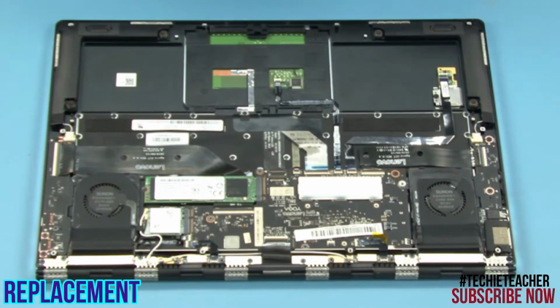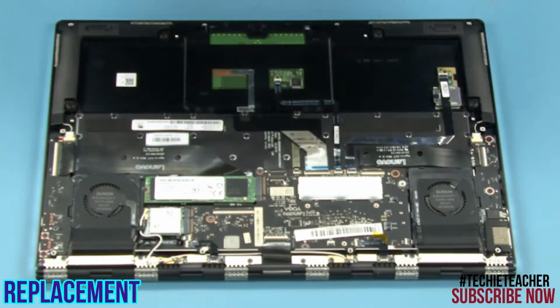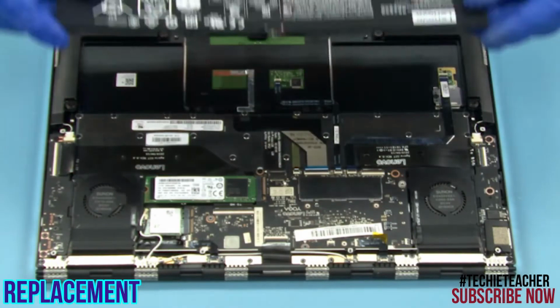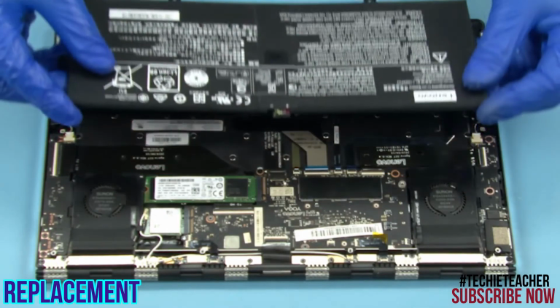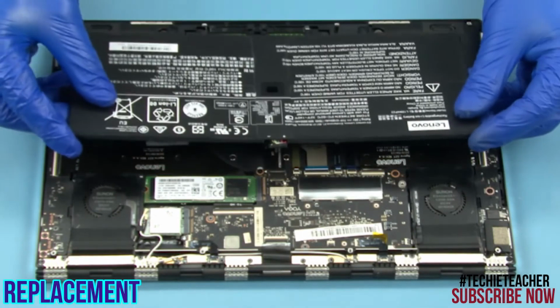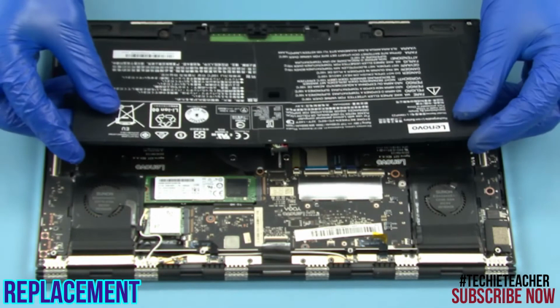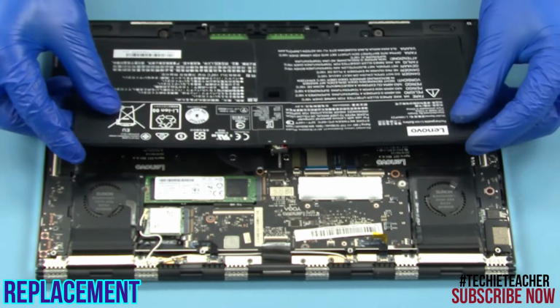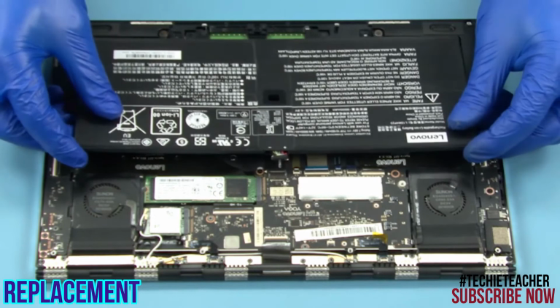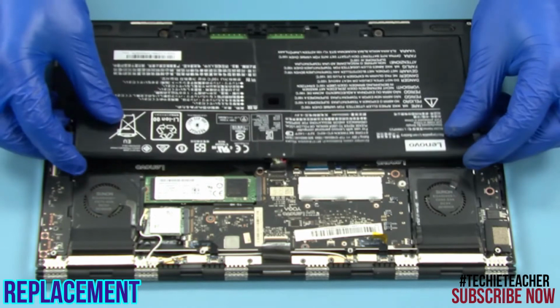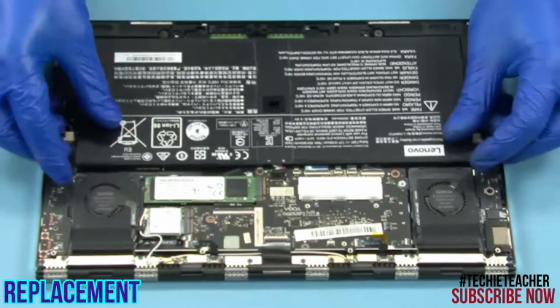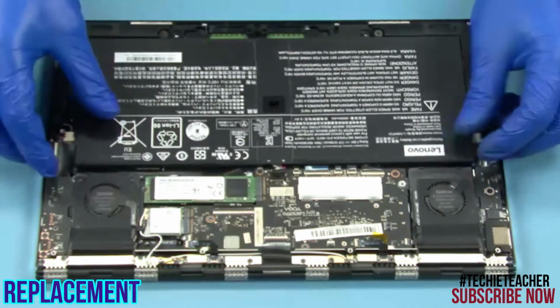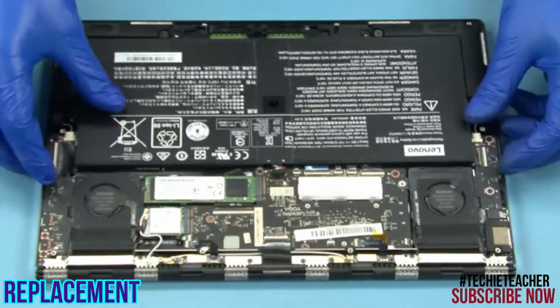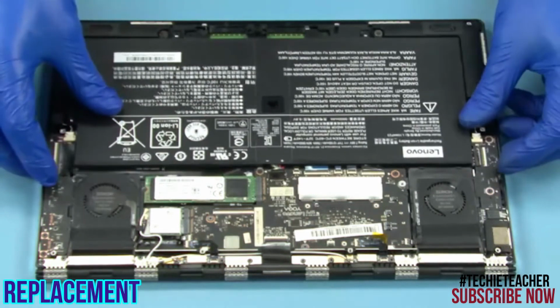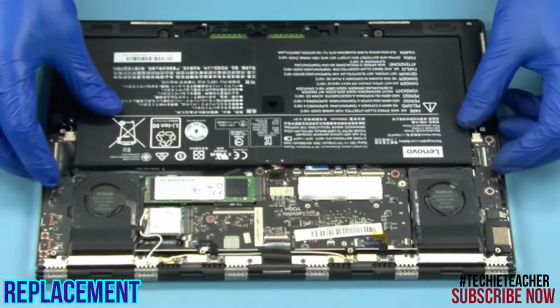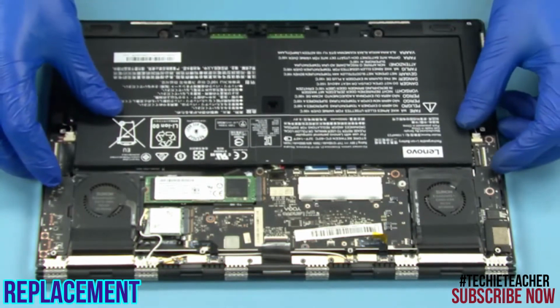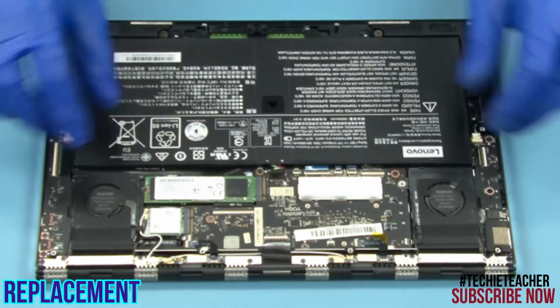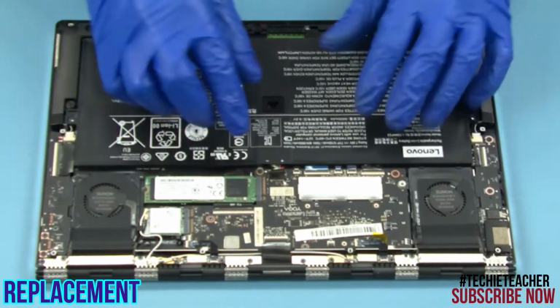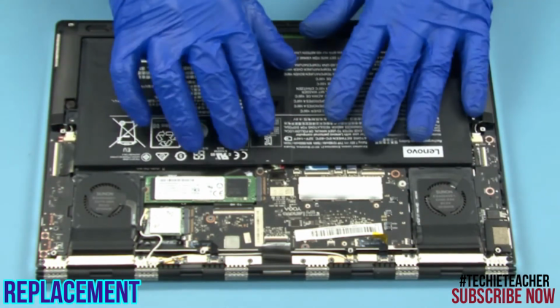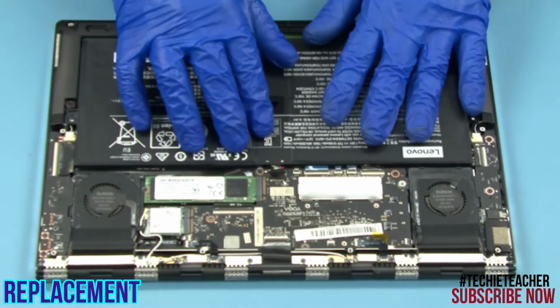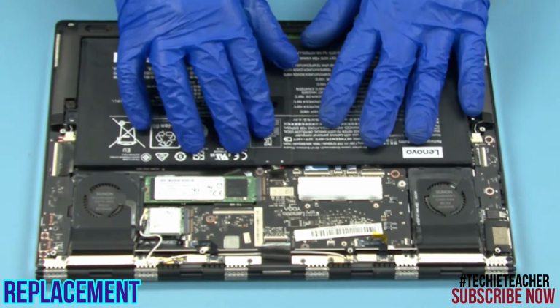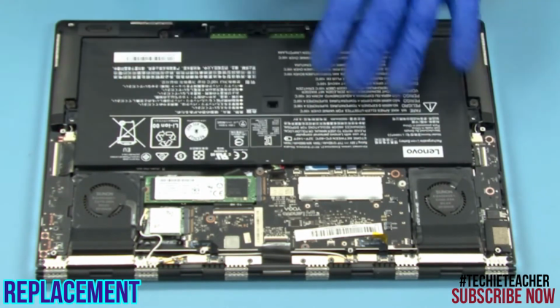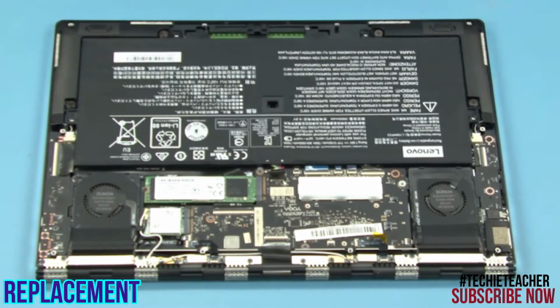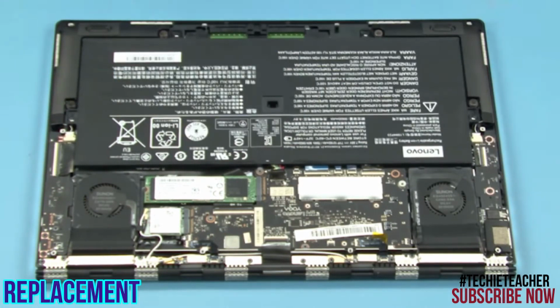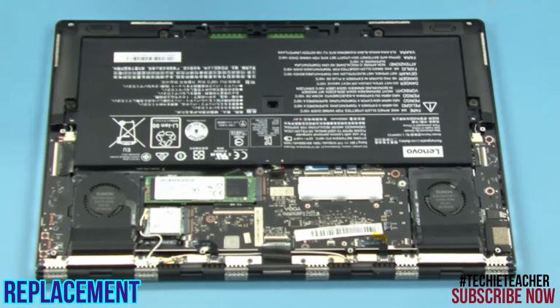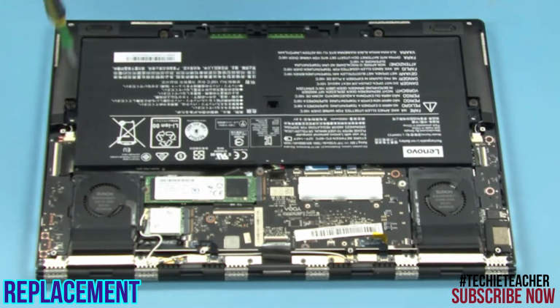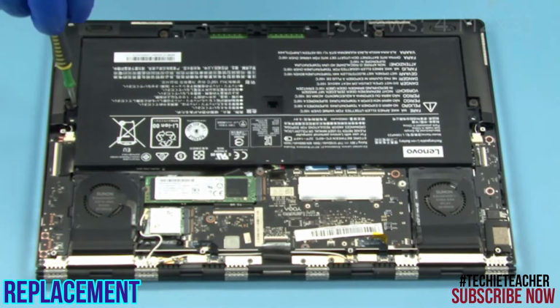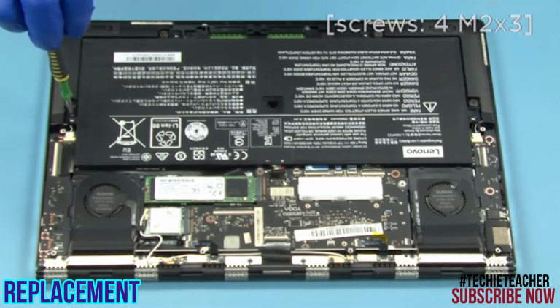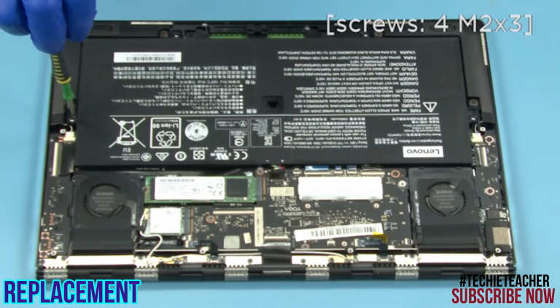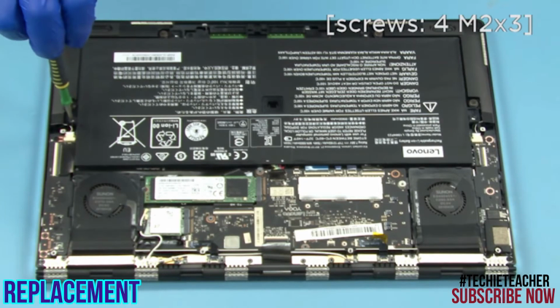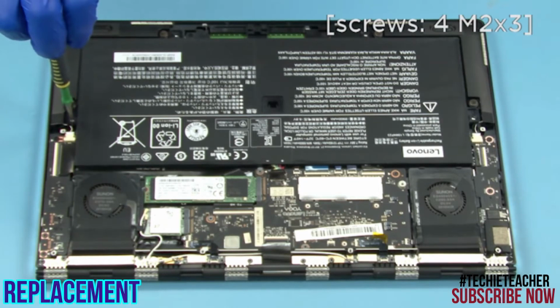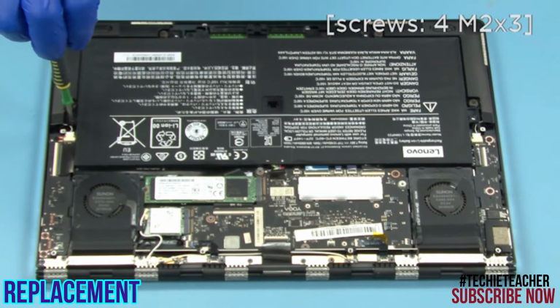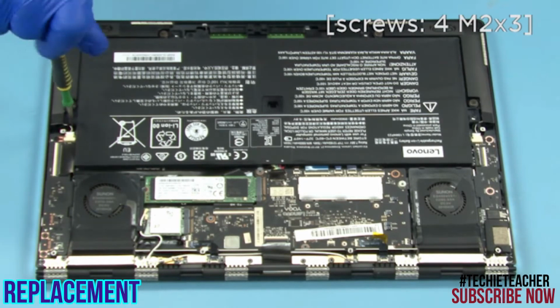Place the battery into position. Install 4 screws.